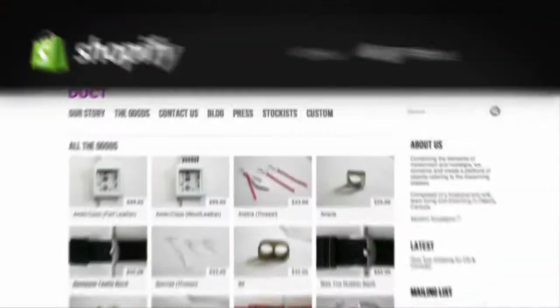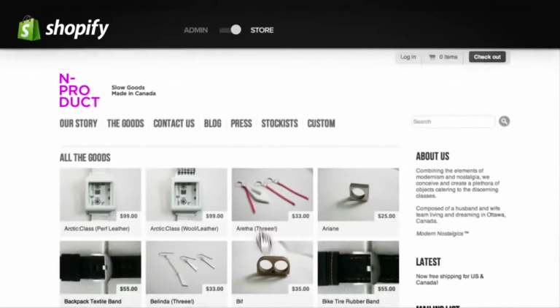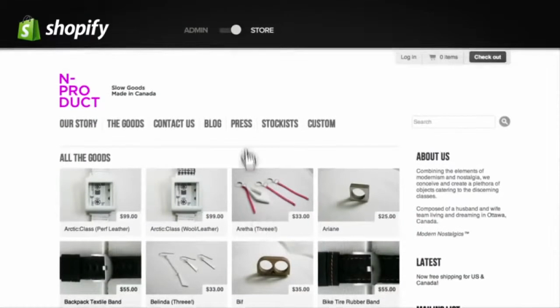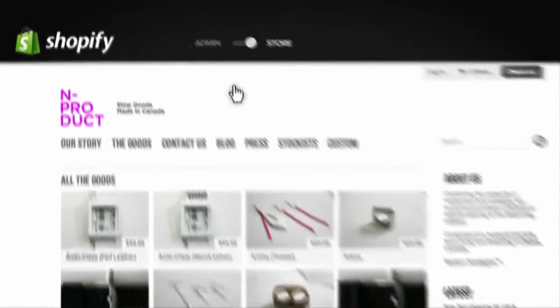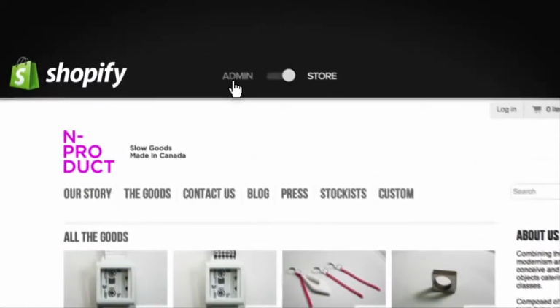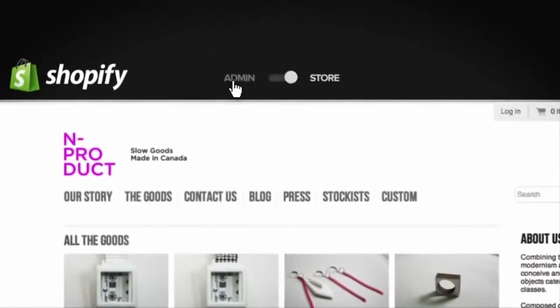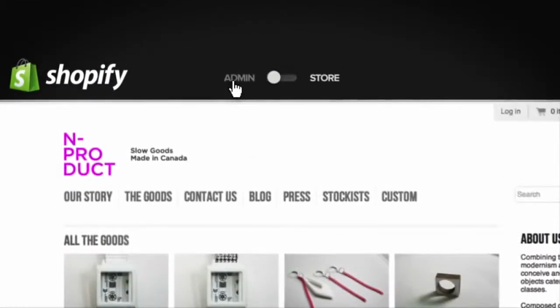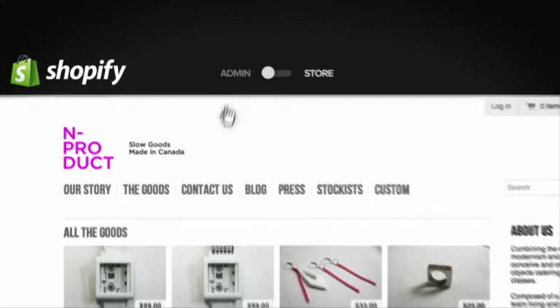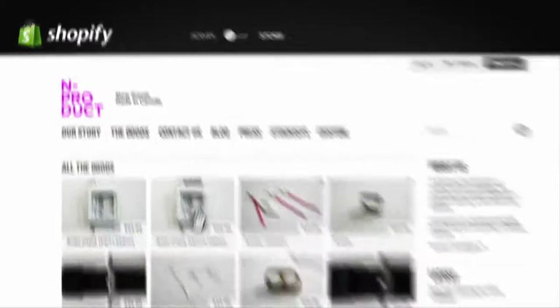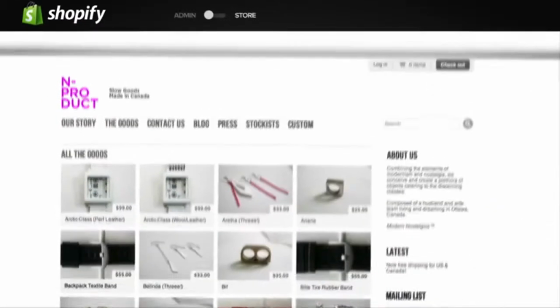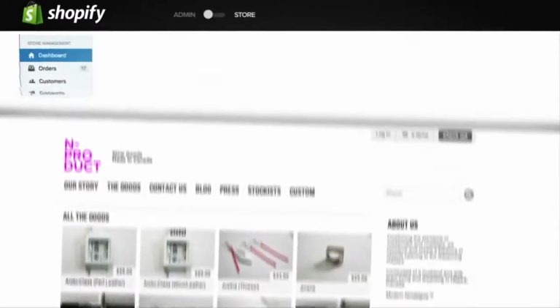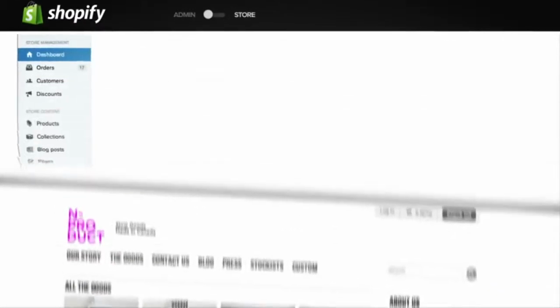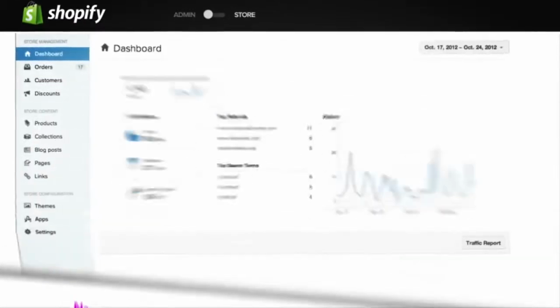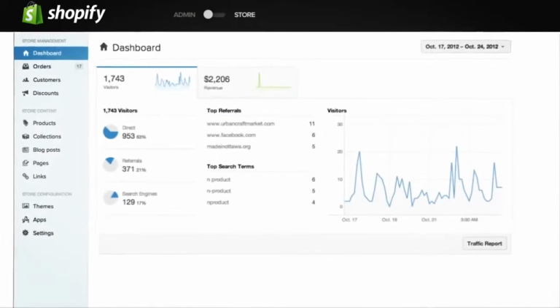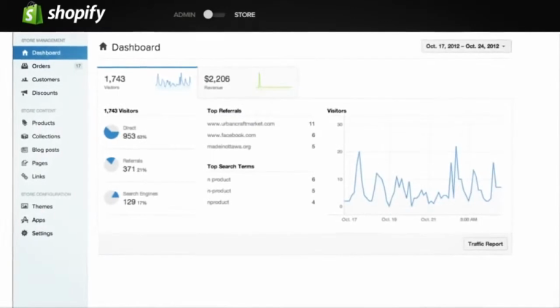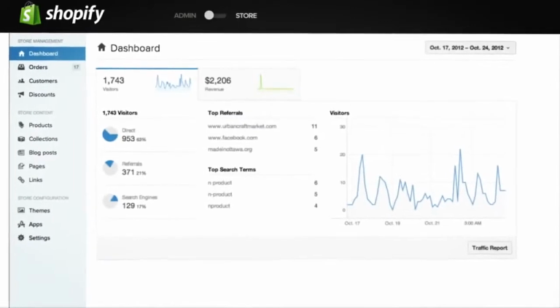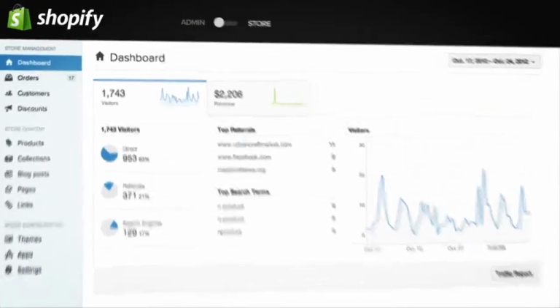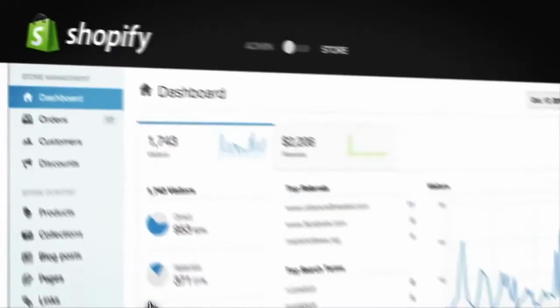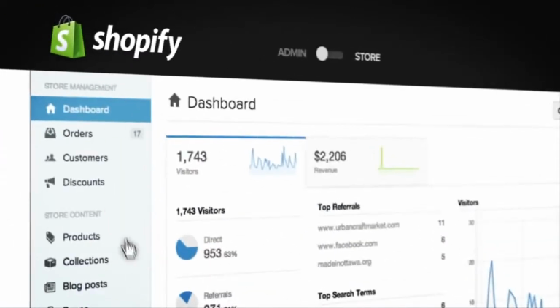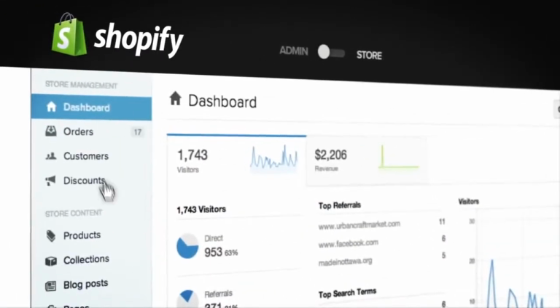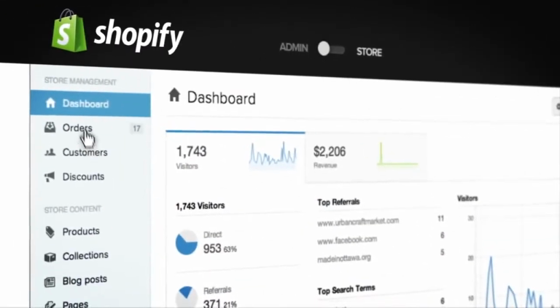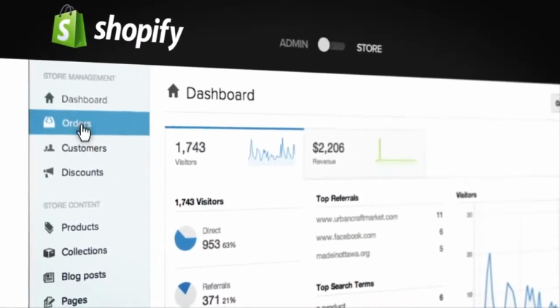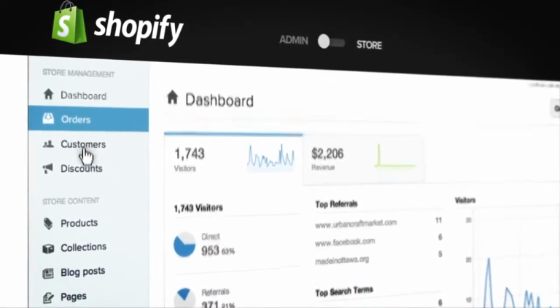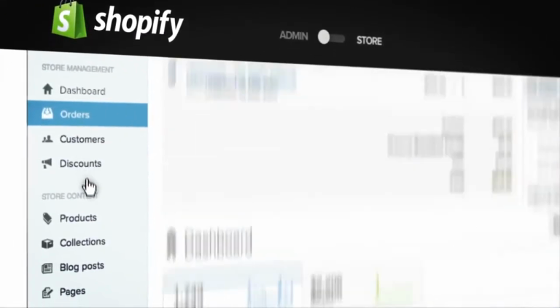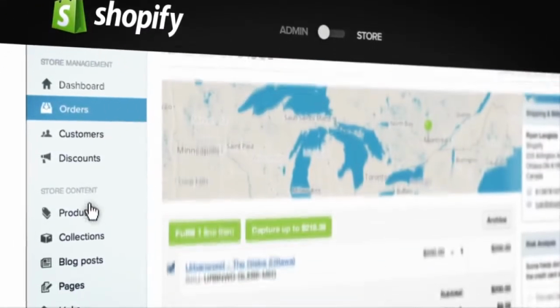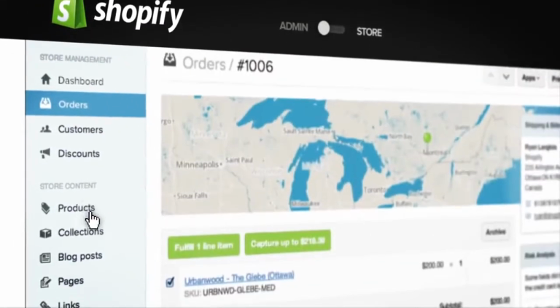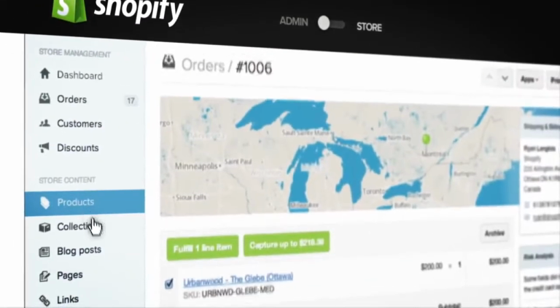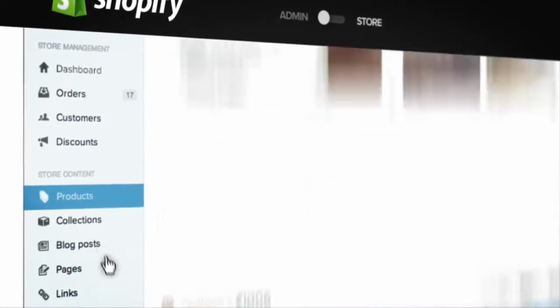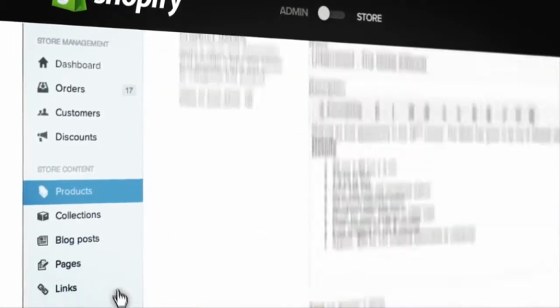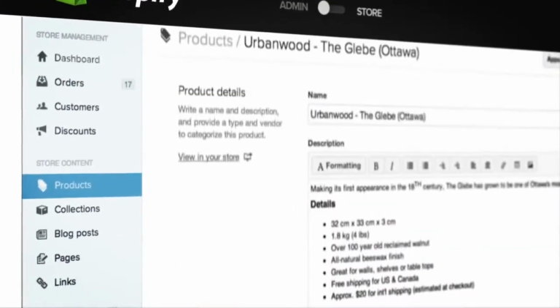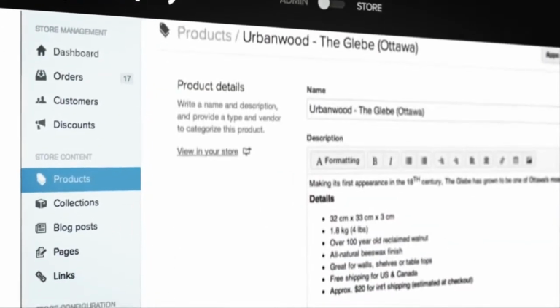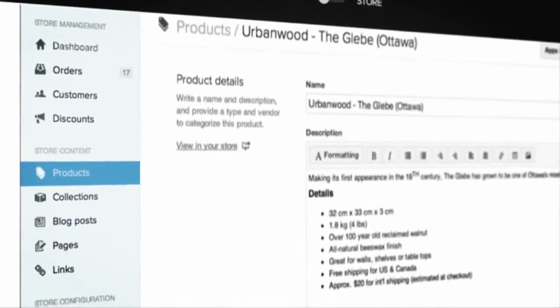Shopify is a complete e-commerce solution that provides everything you need to sell online. It's so easy and affordable that anyone can do it.